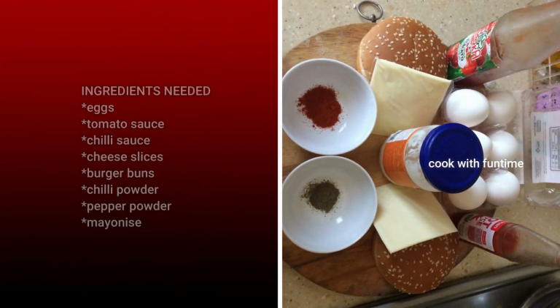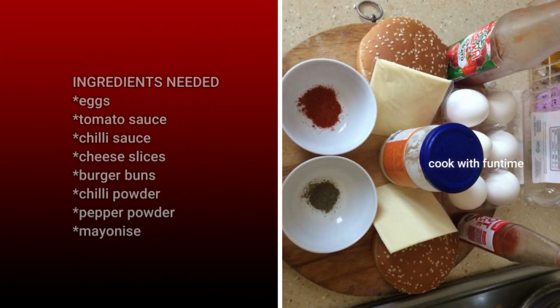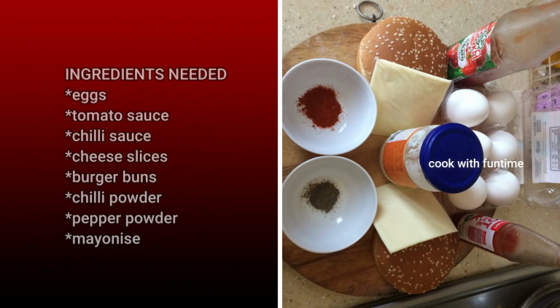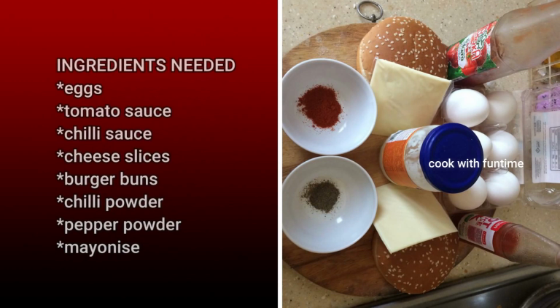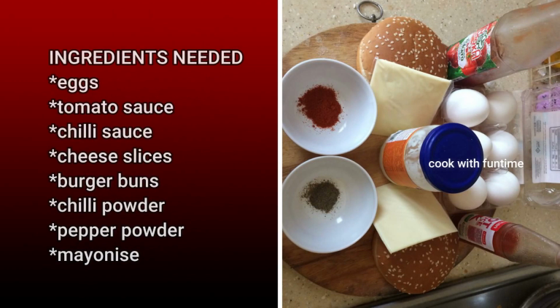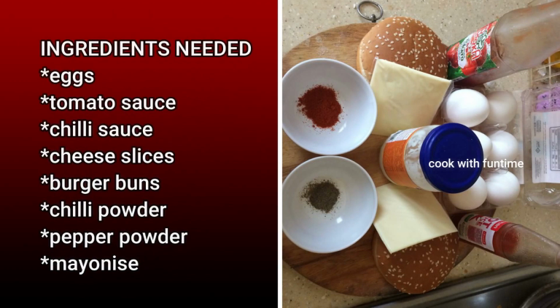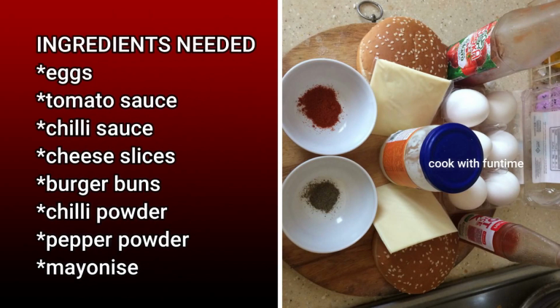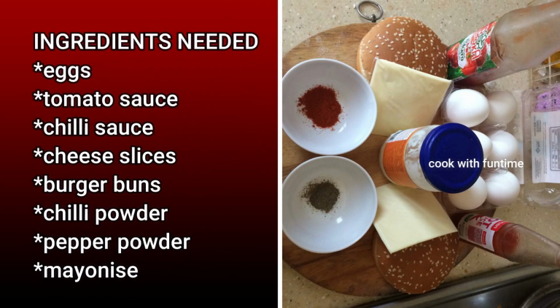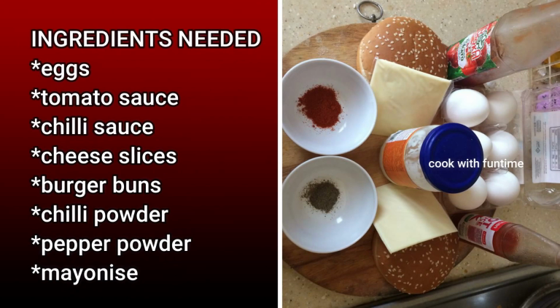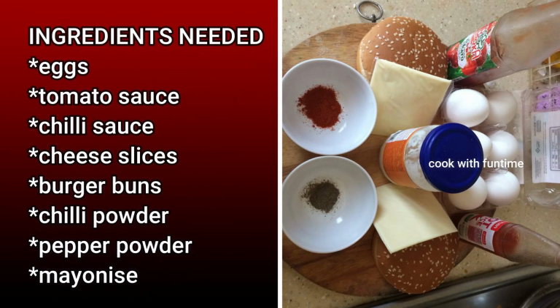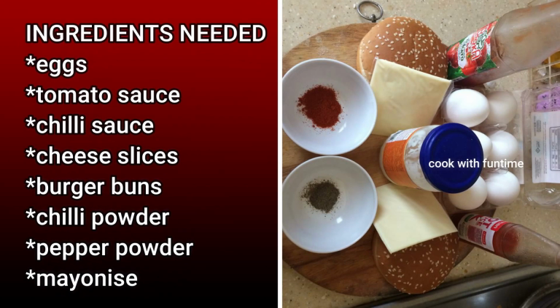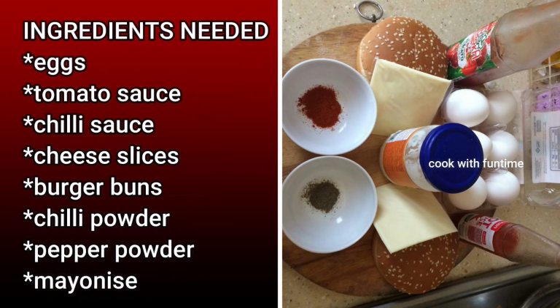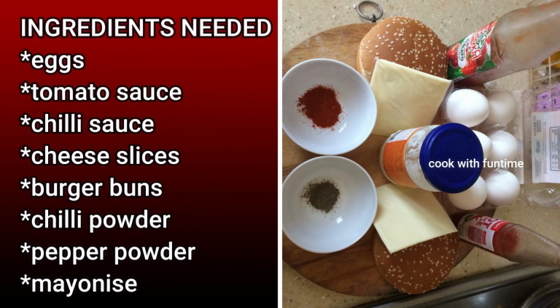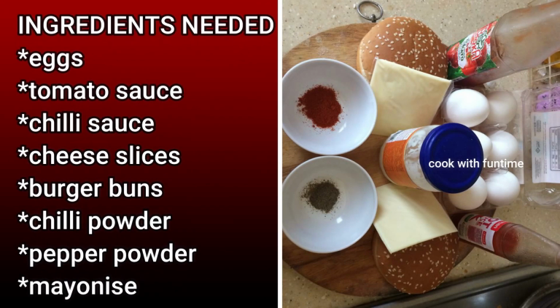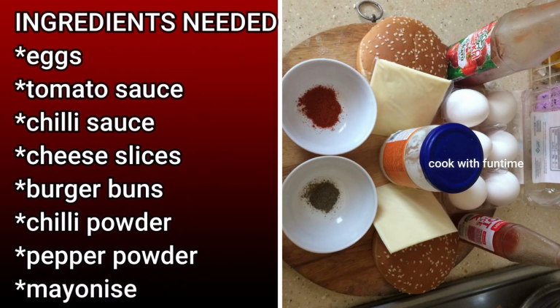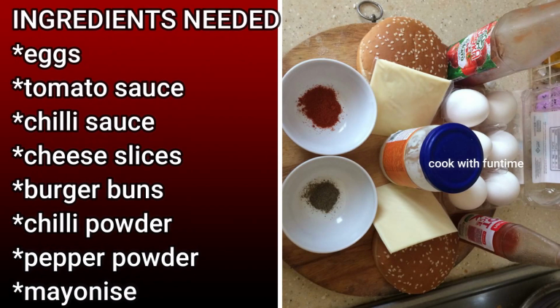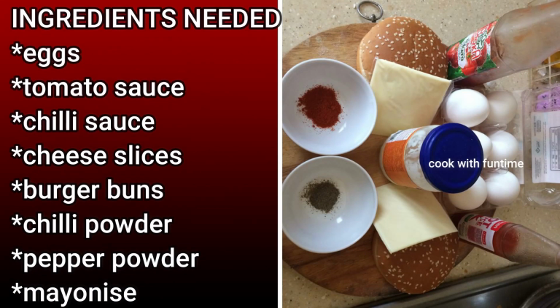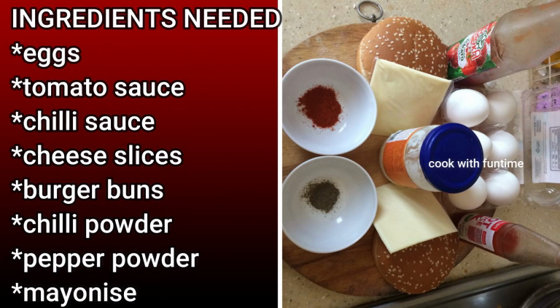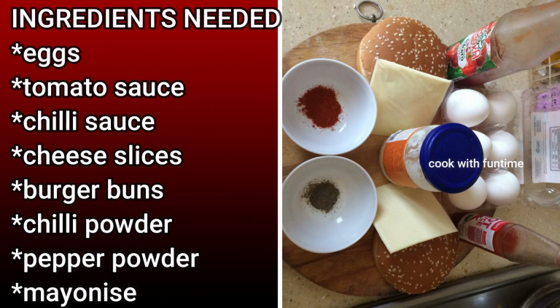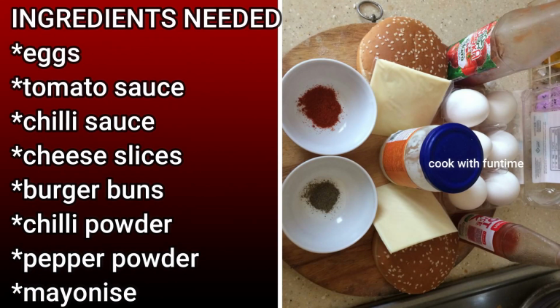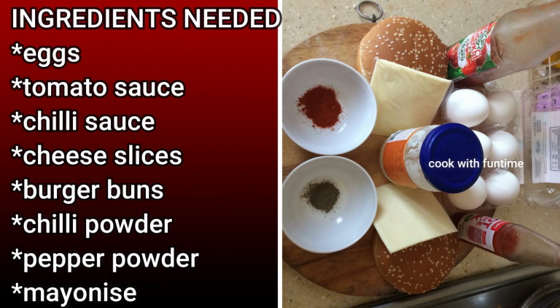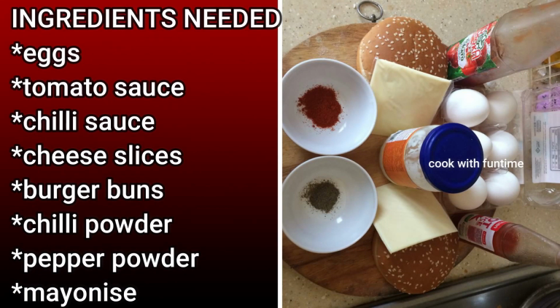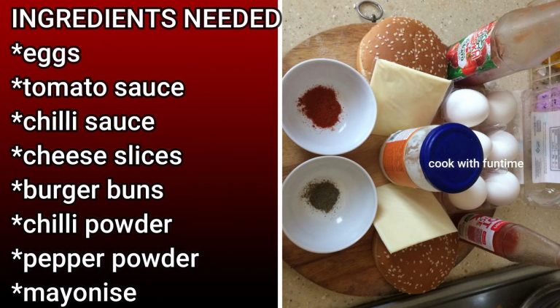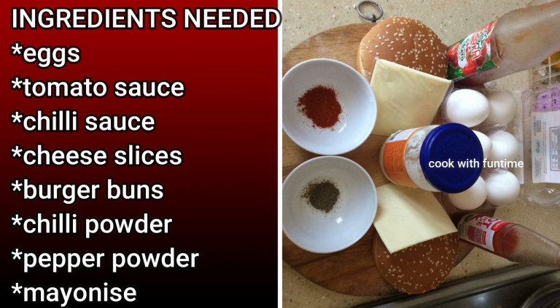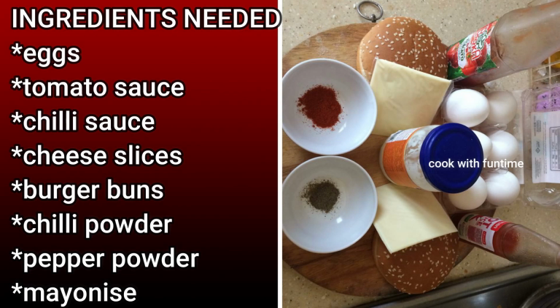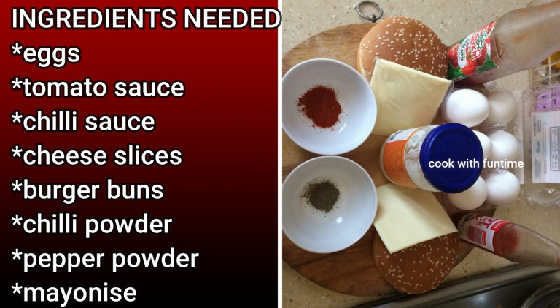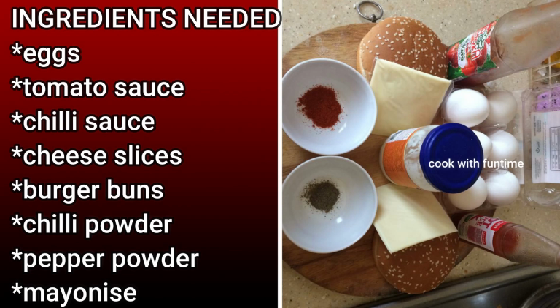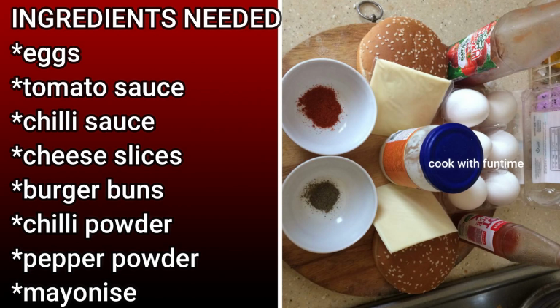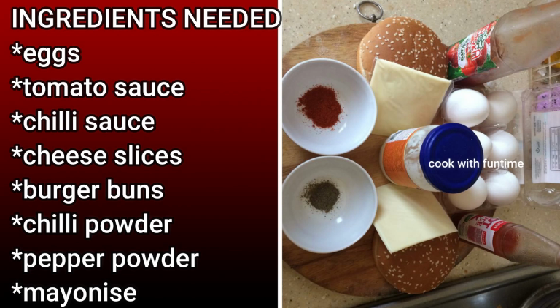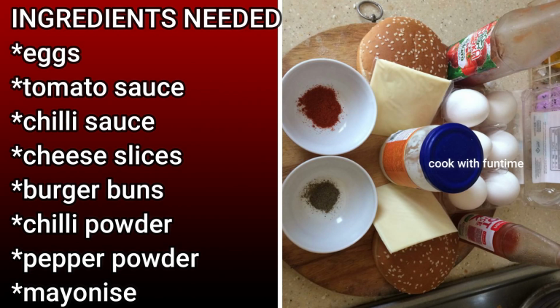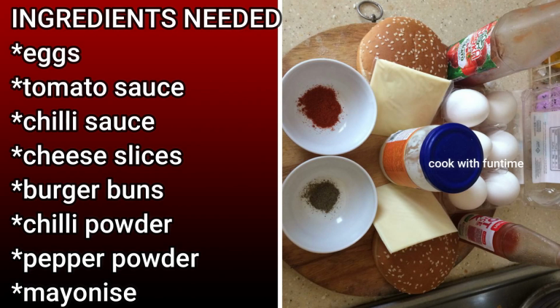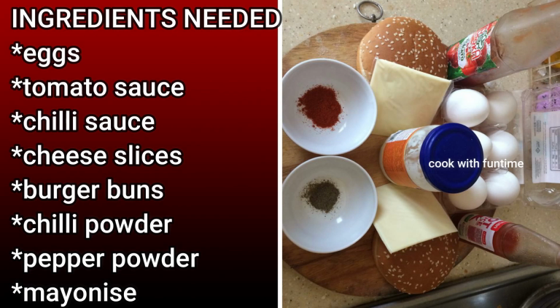Ingredients: Eggs, Tomato Sauce, Chili Sauce, Cheese Slices, Burger Buns, Chili Powder, Pepper Powder, Mayonnaise.